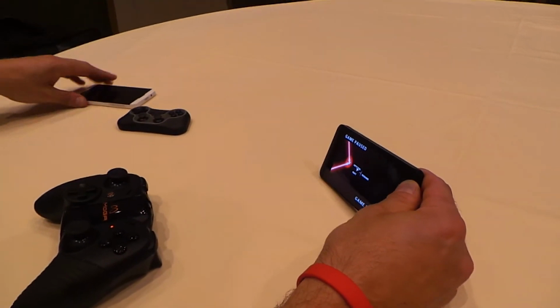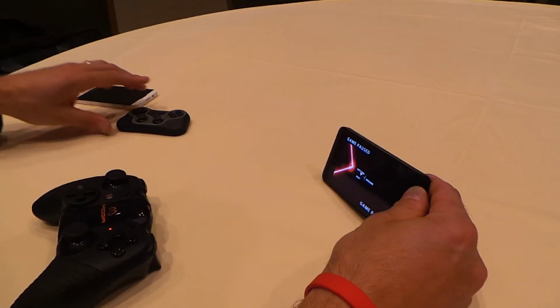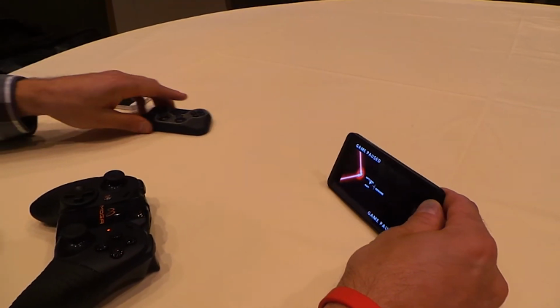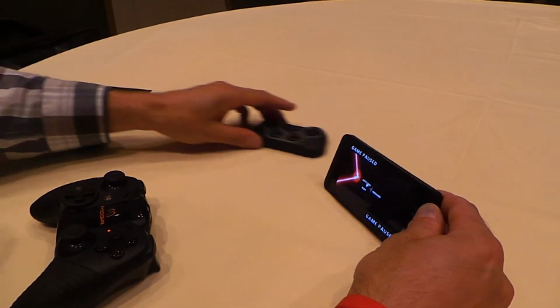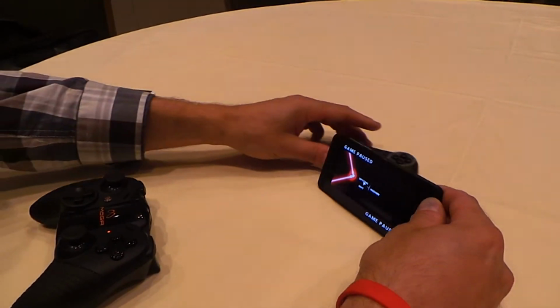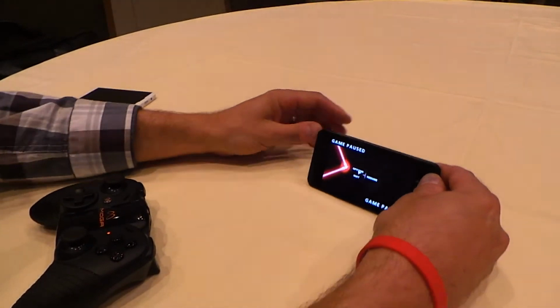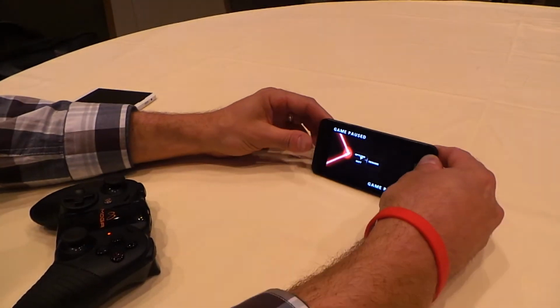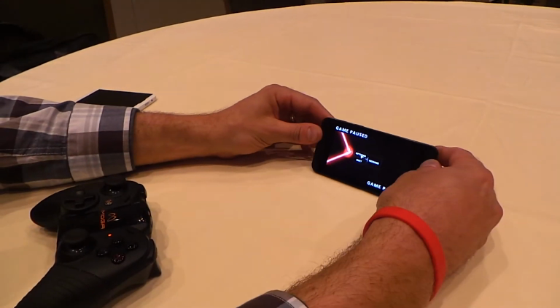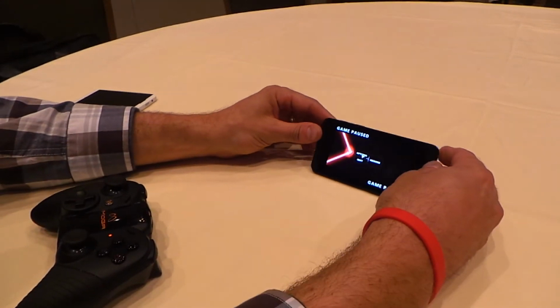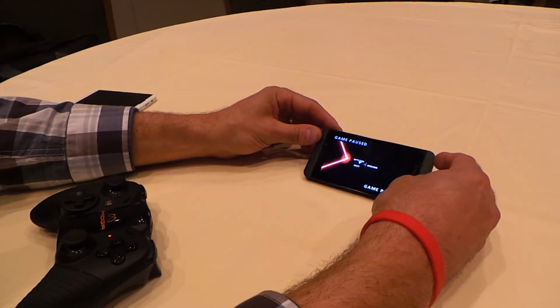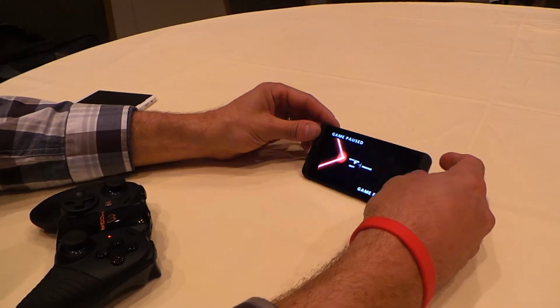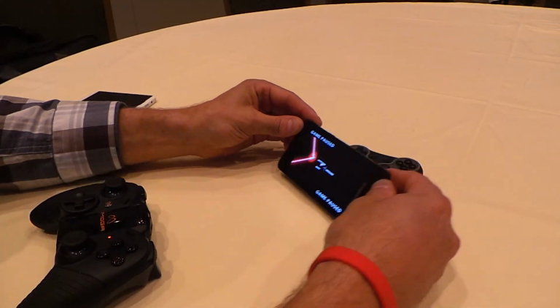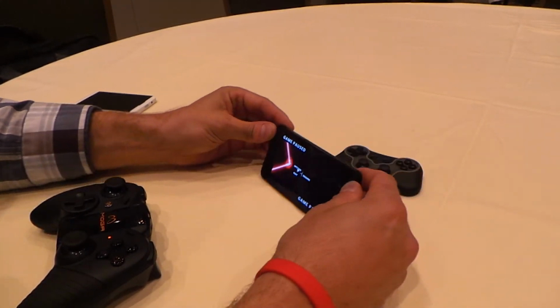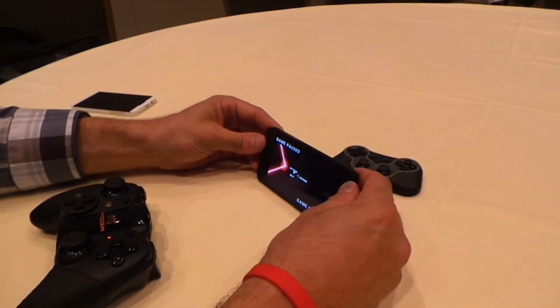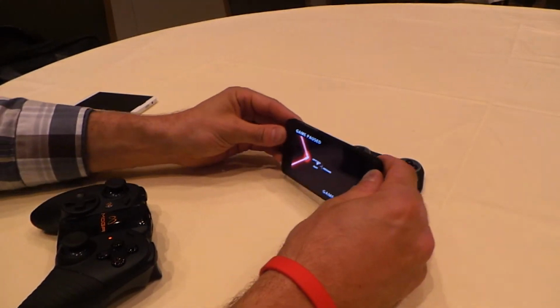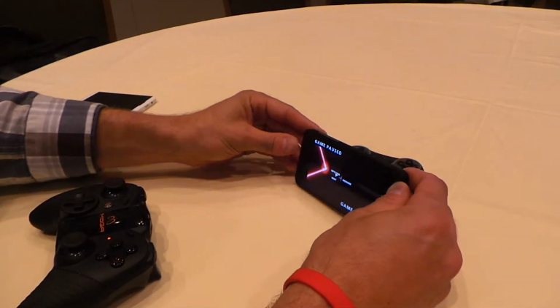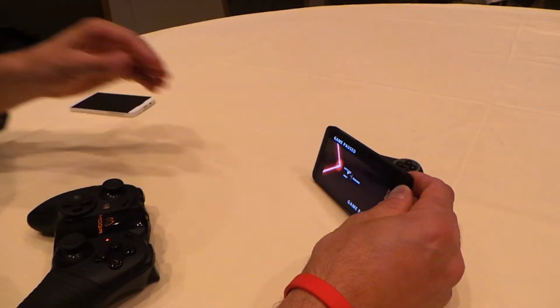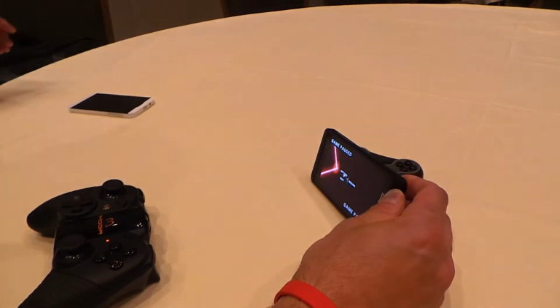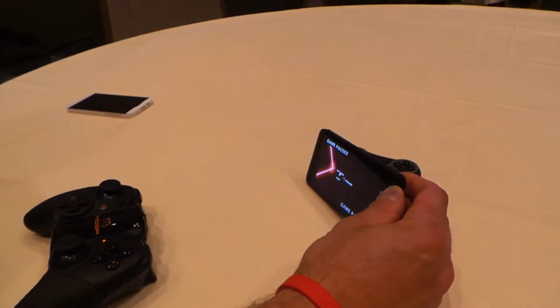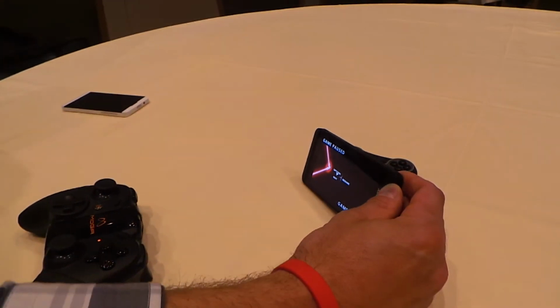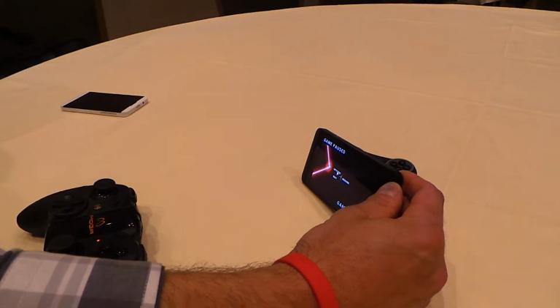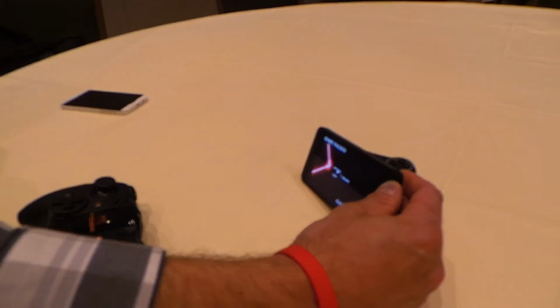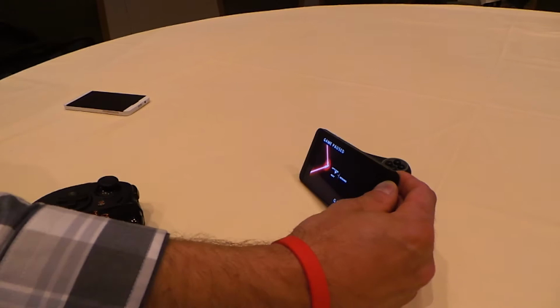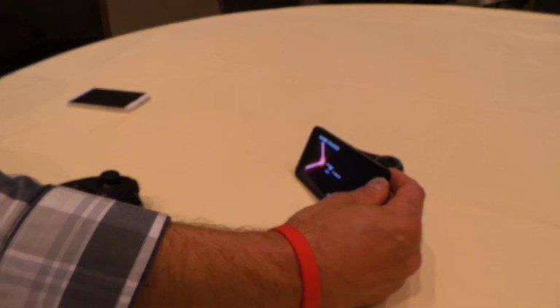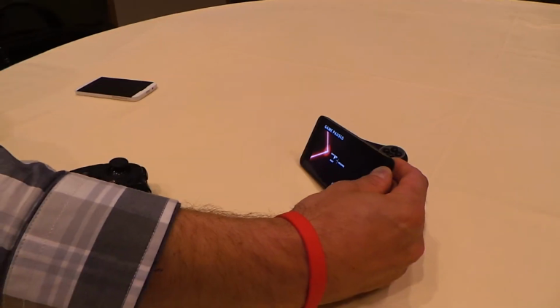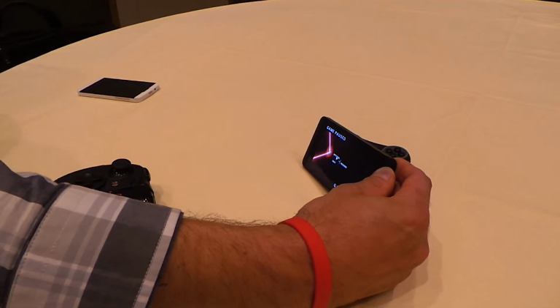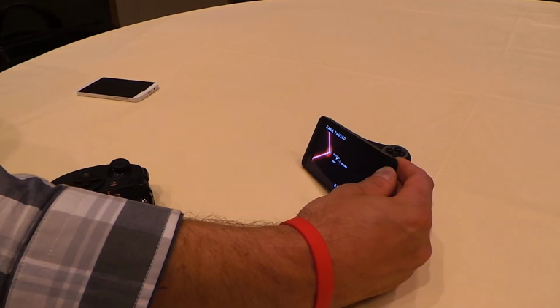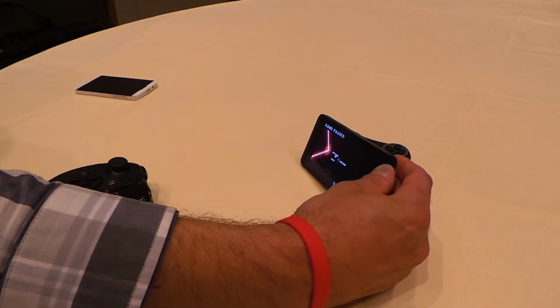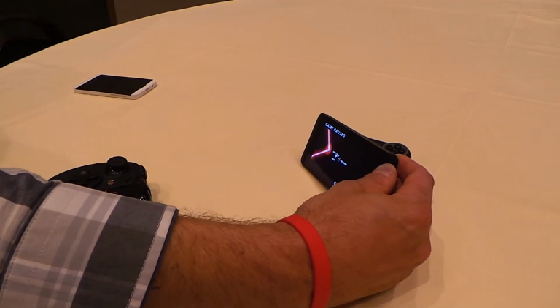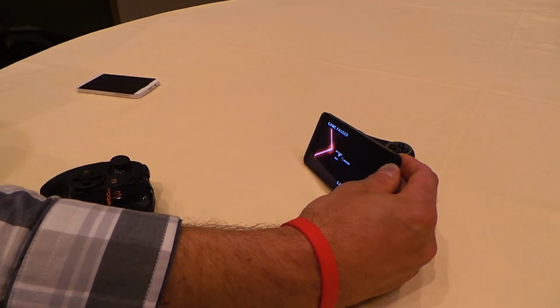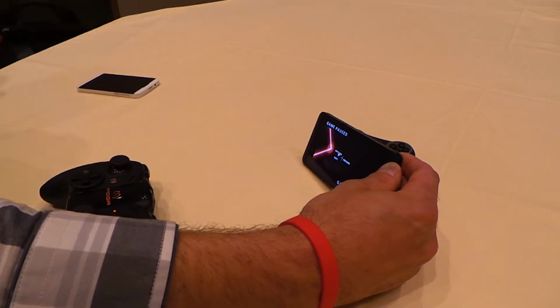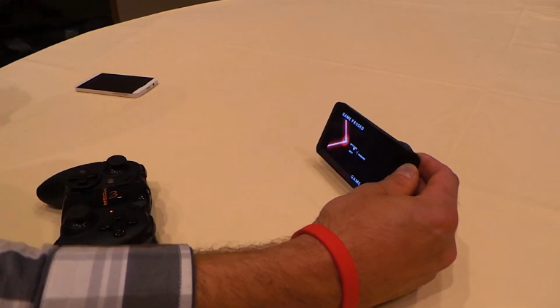I'll just pause this and clip it like that. Let's say this is sitting at home — you can clip it here. I actually have another clip as well.